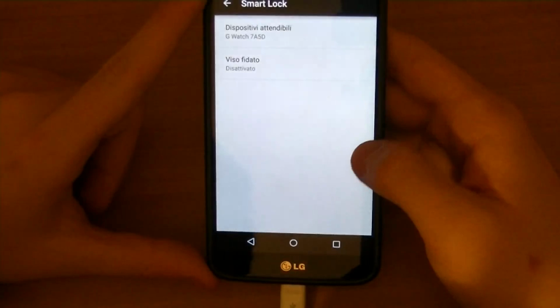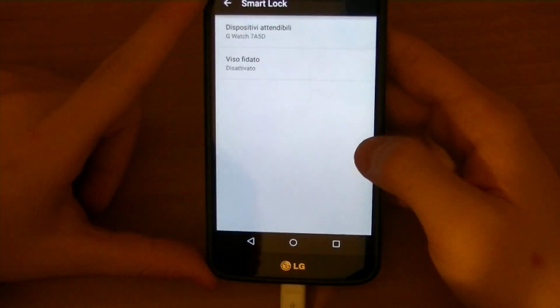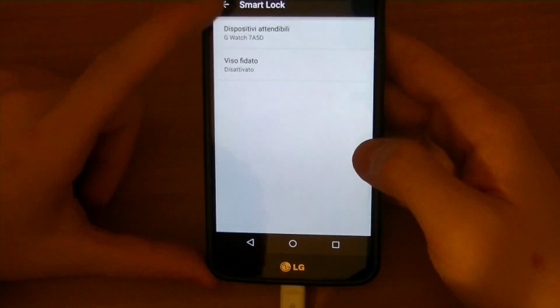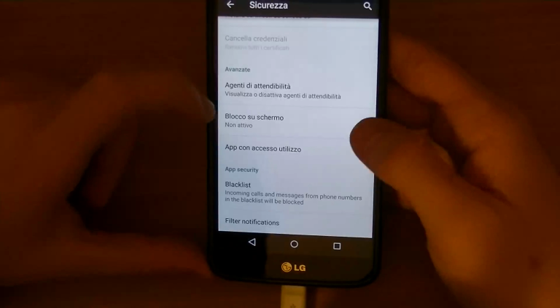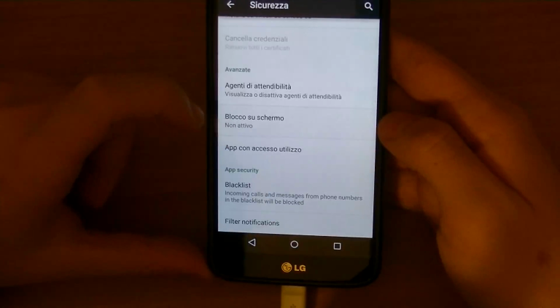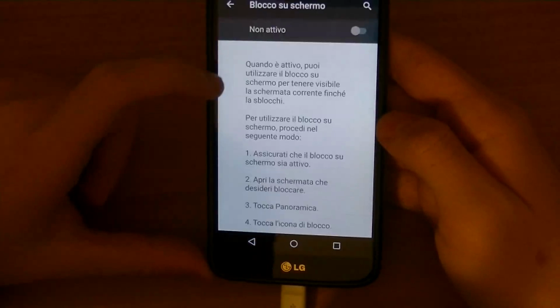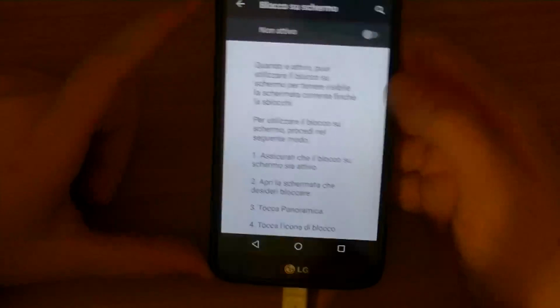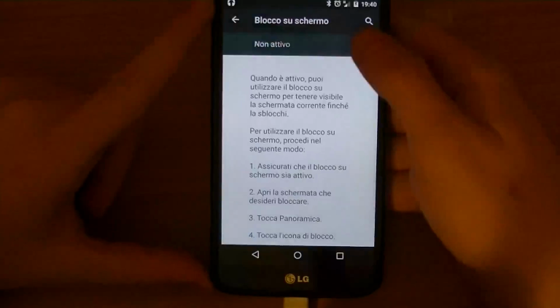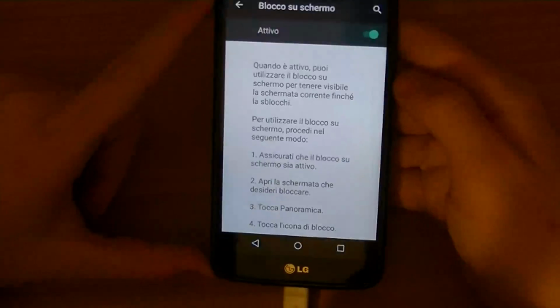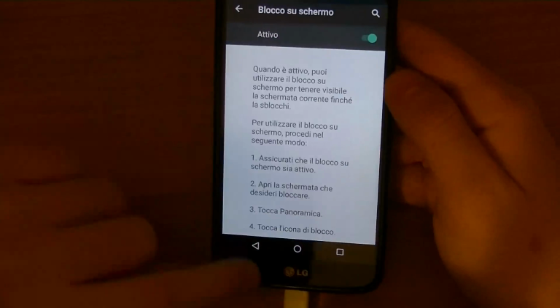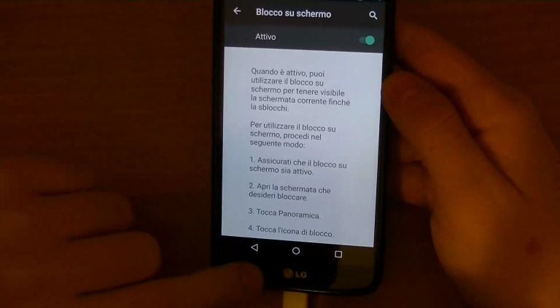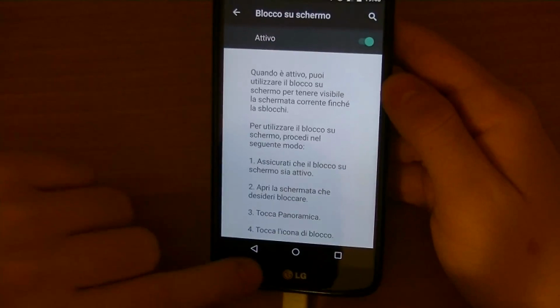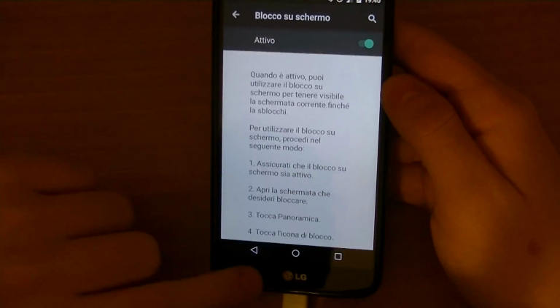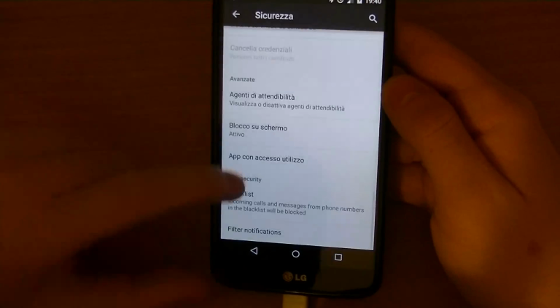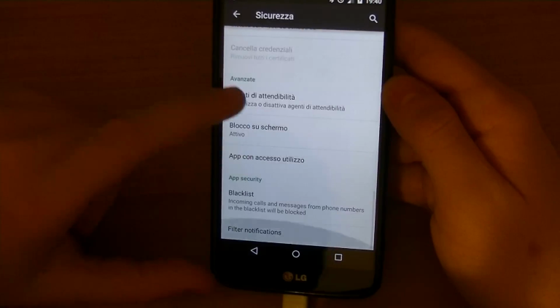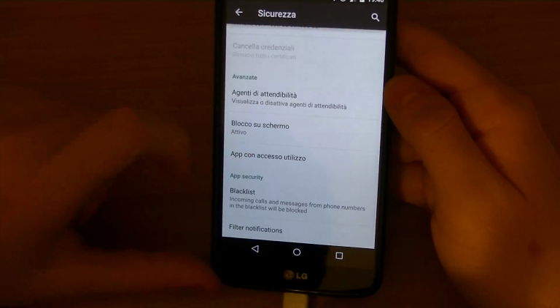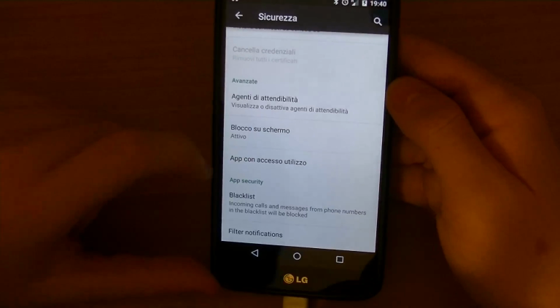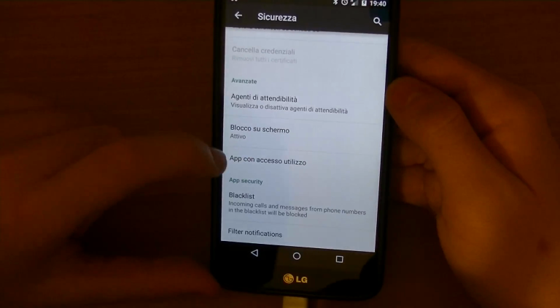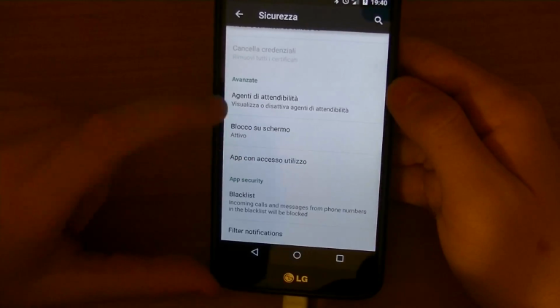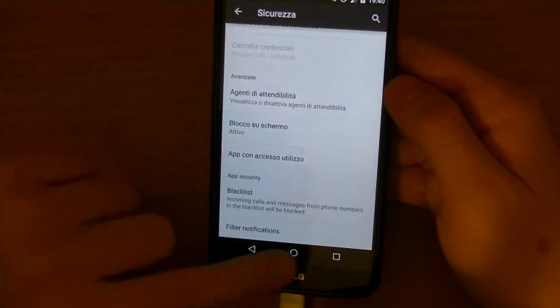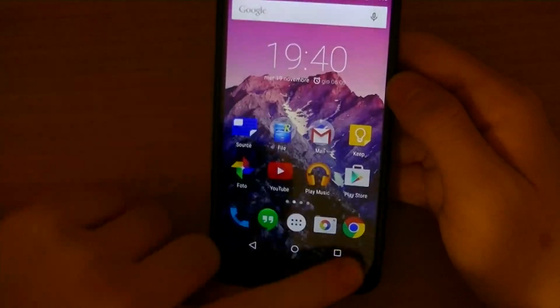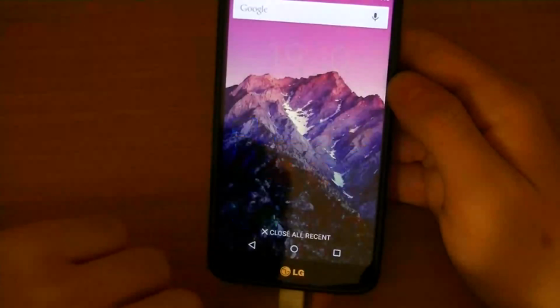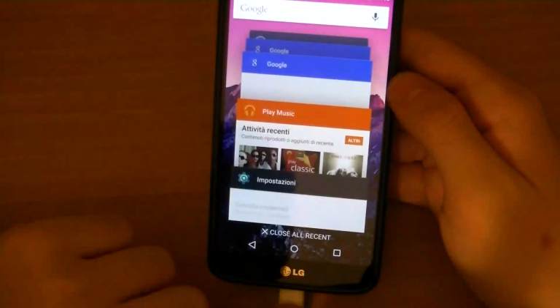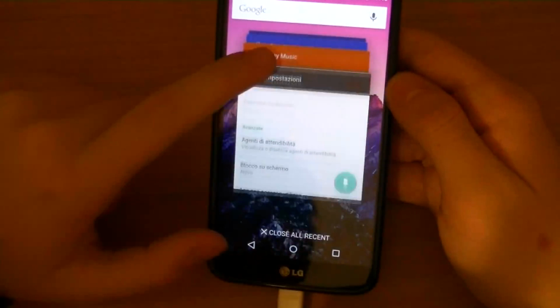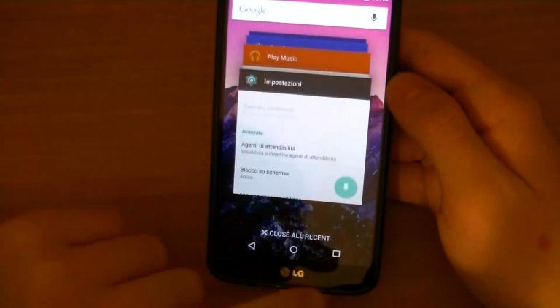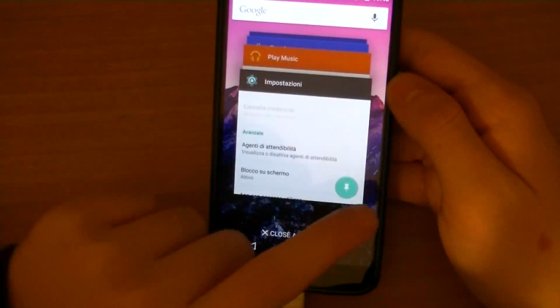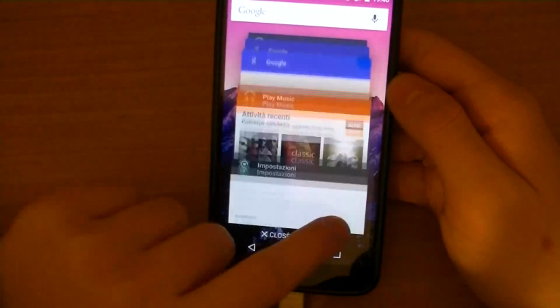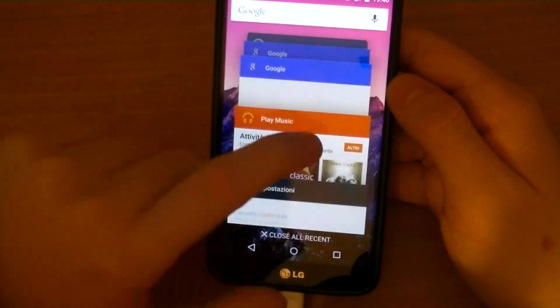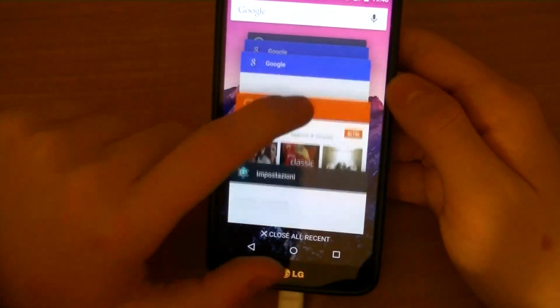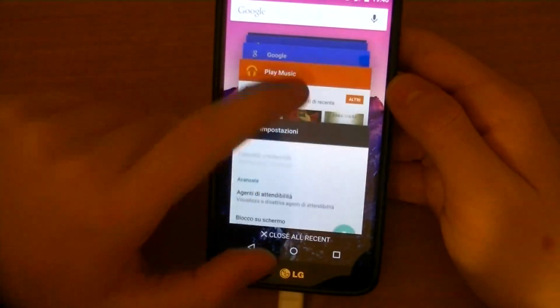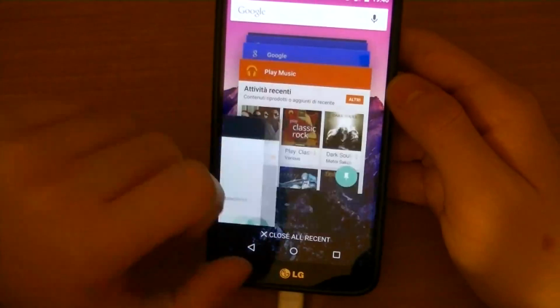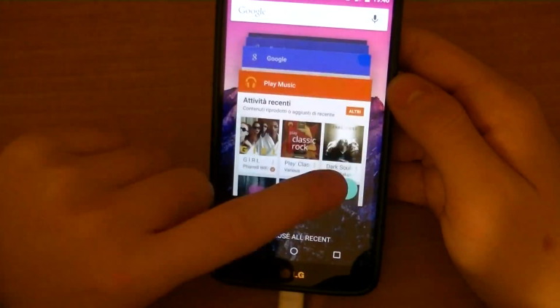Screen pinning, another one of those Lollipop new features, is working perfectly too.